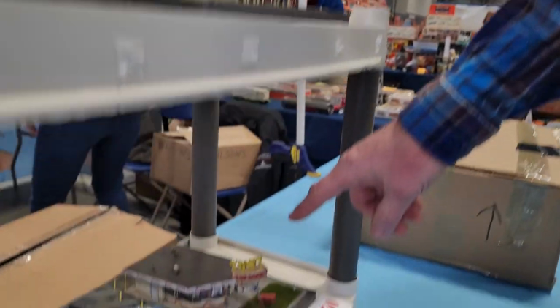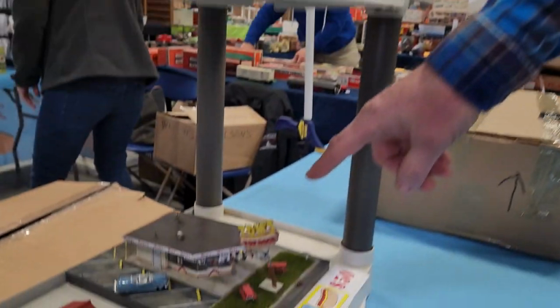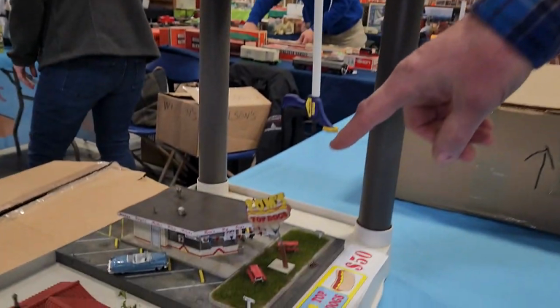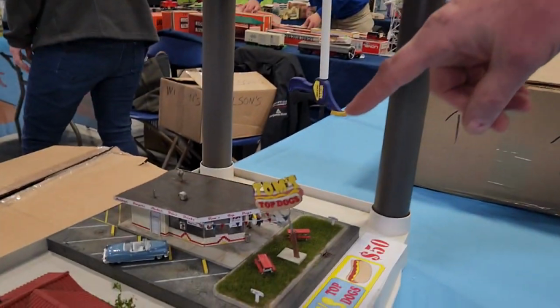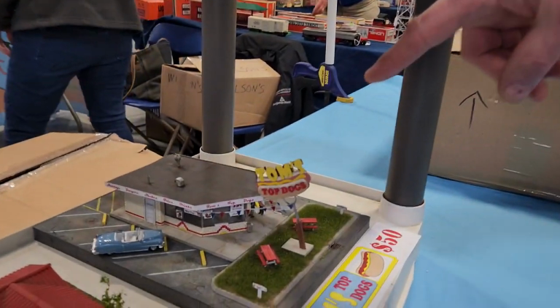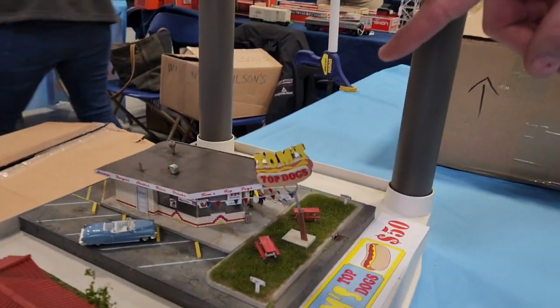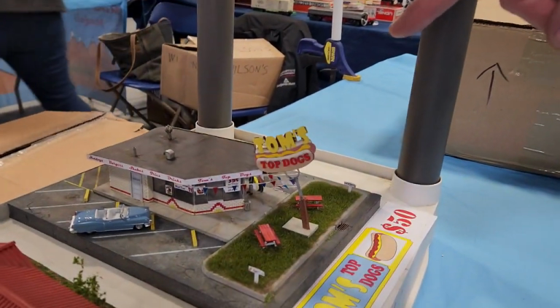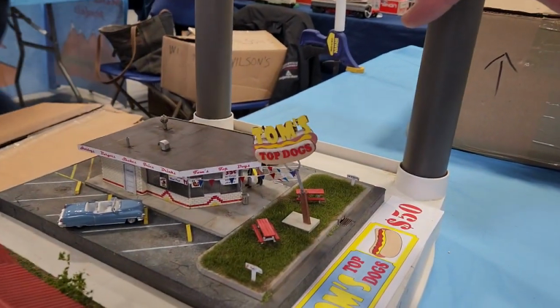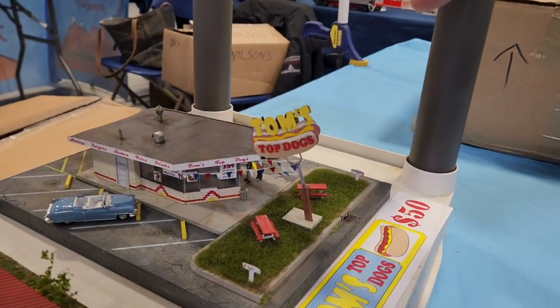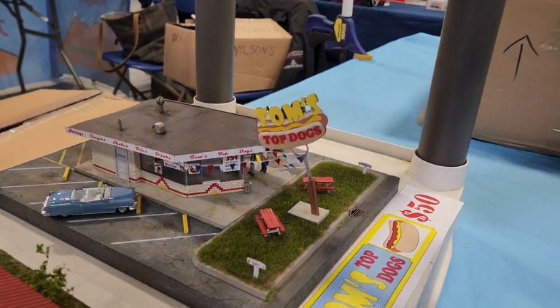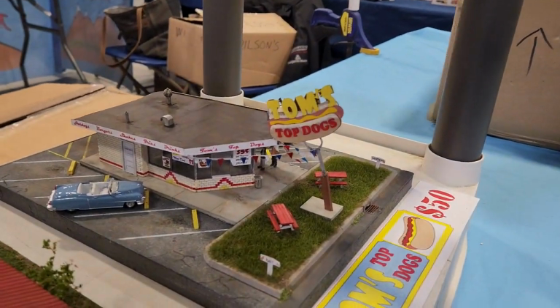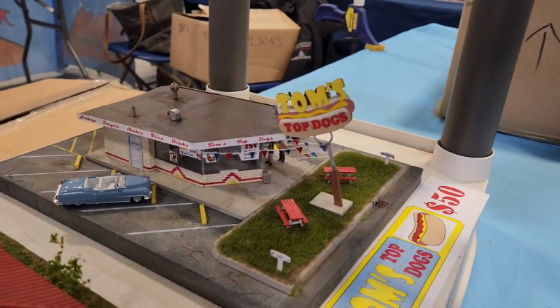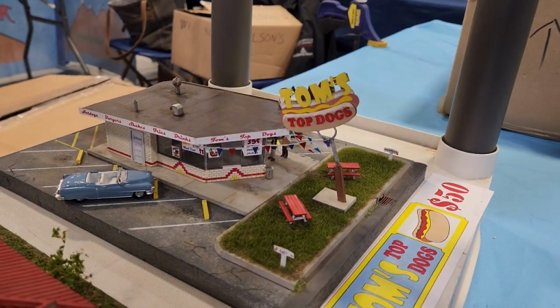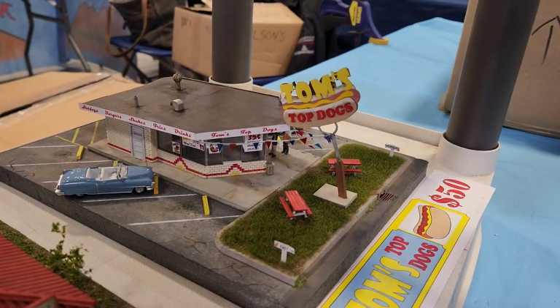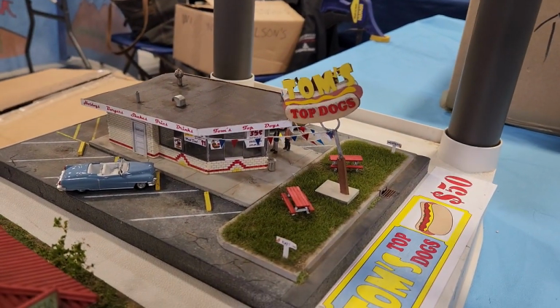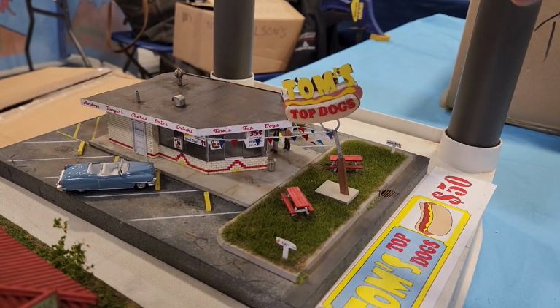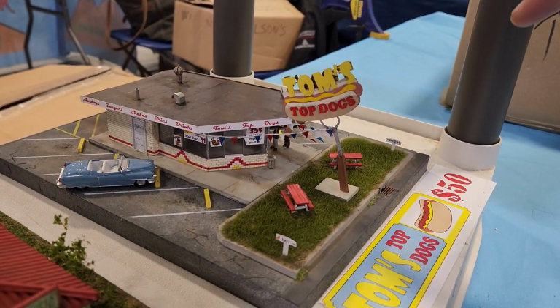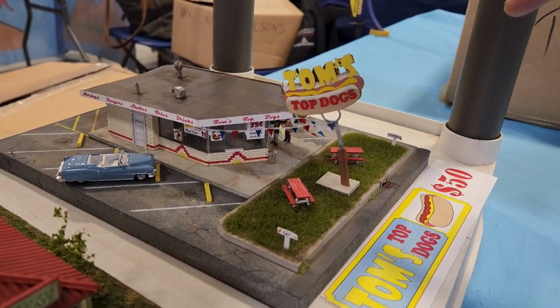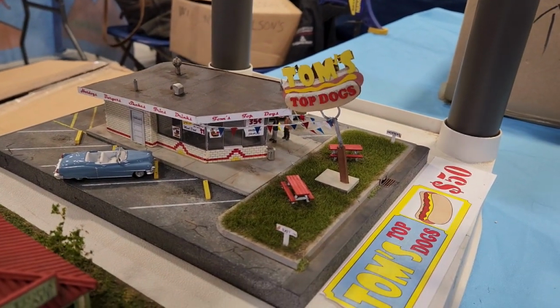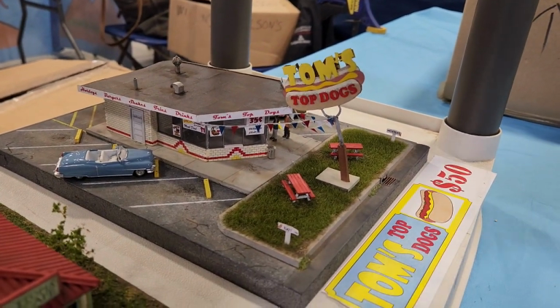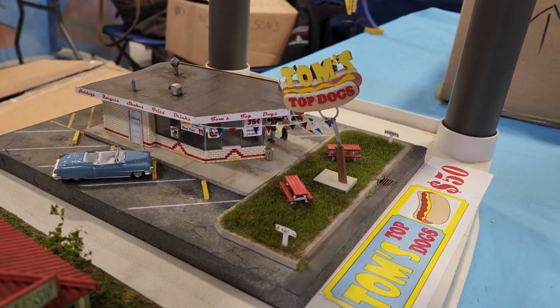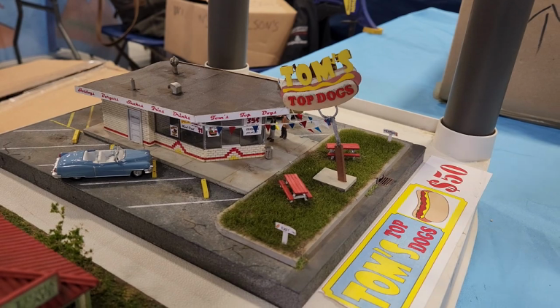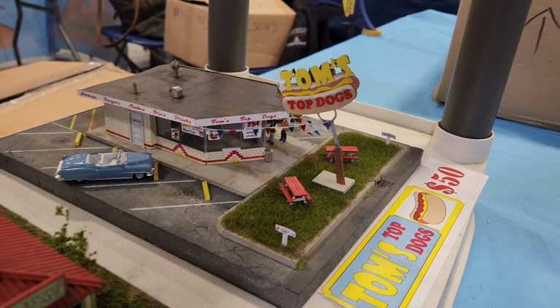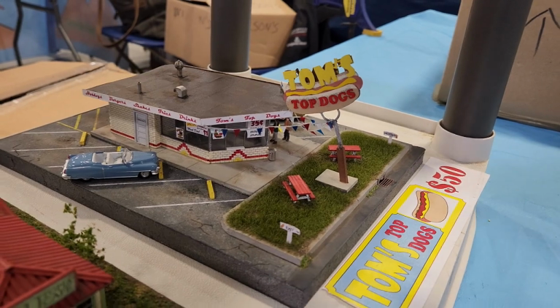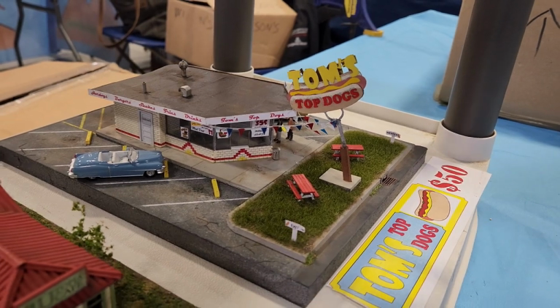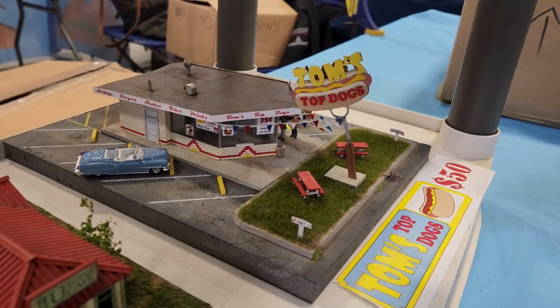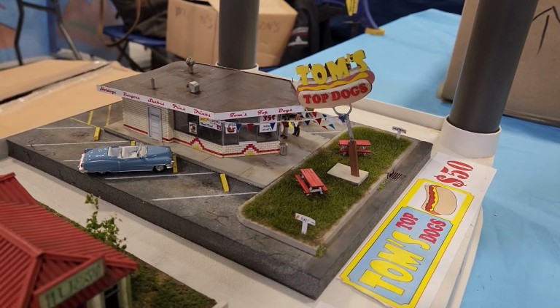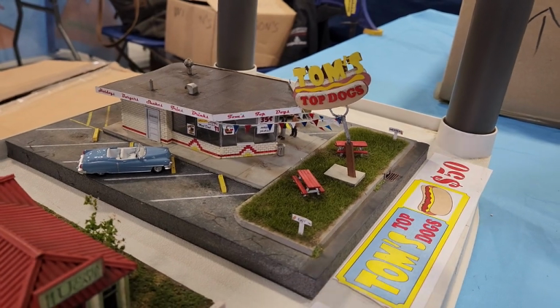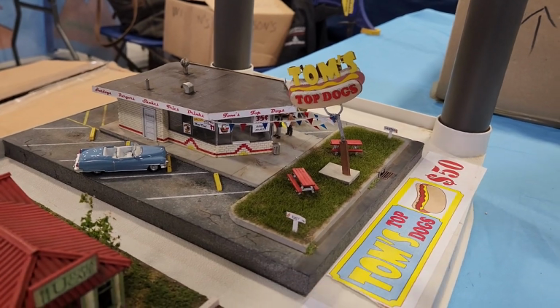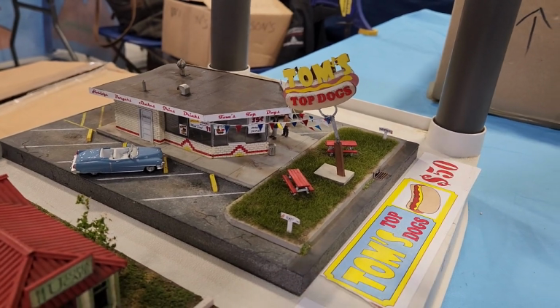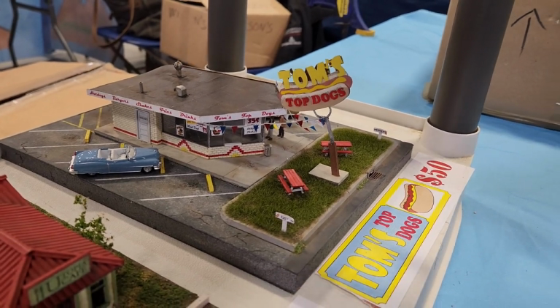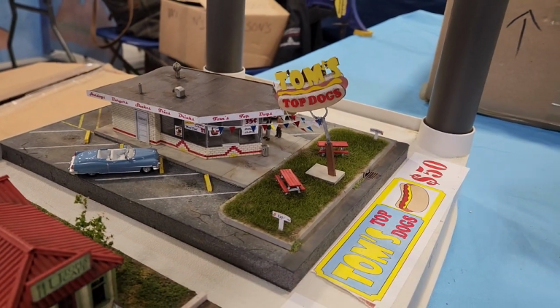I can't go wrong with a hot dog. But you've got to put mustard on that hot dog. No ketchup, man - ketchup is for eight year olds.